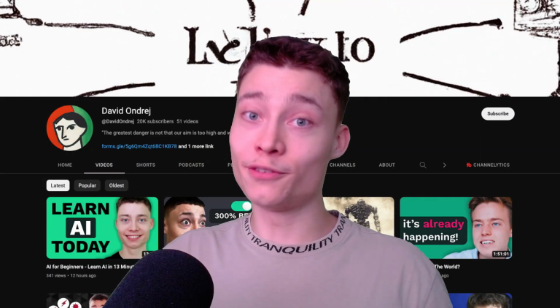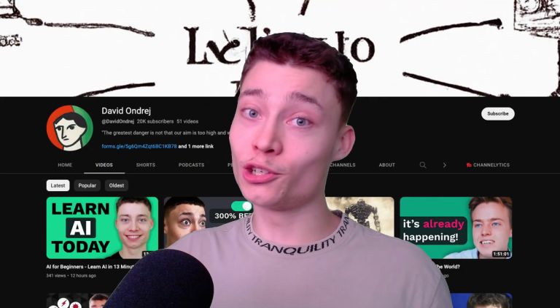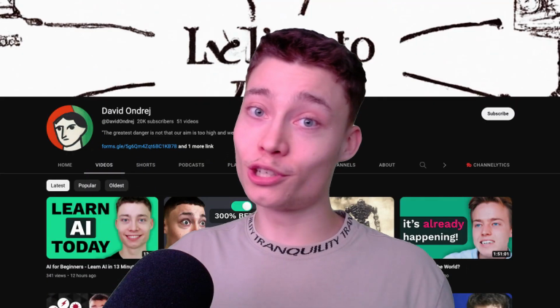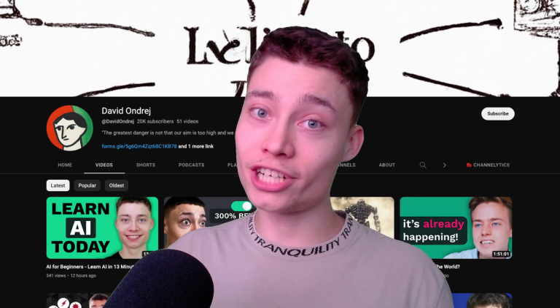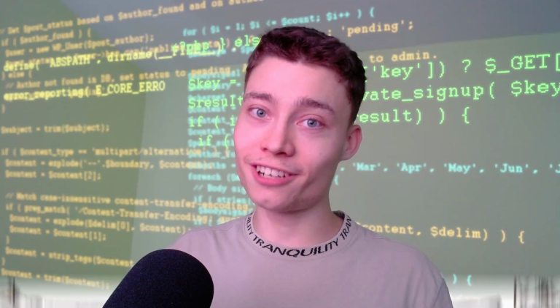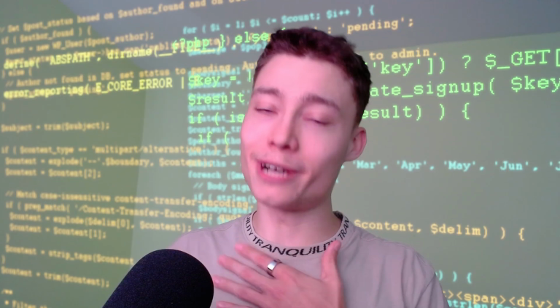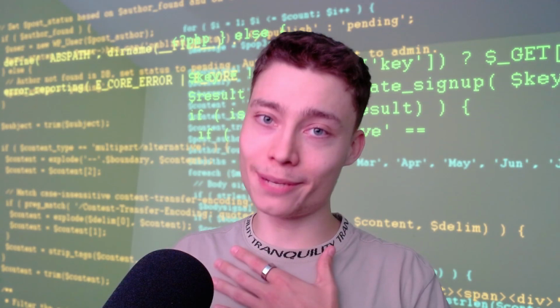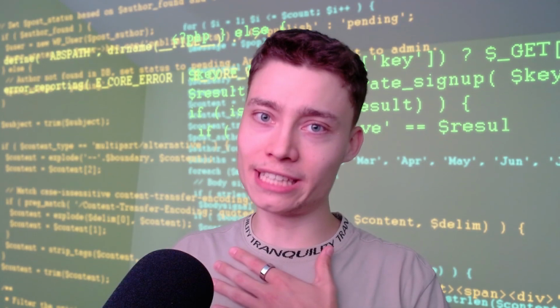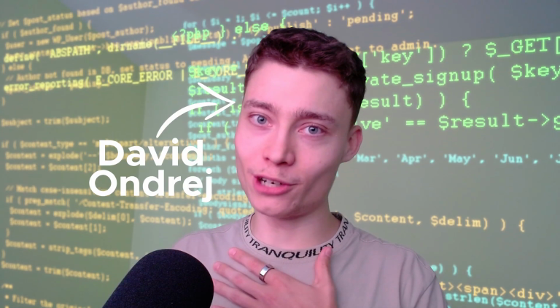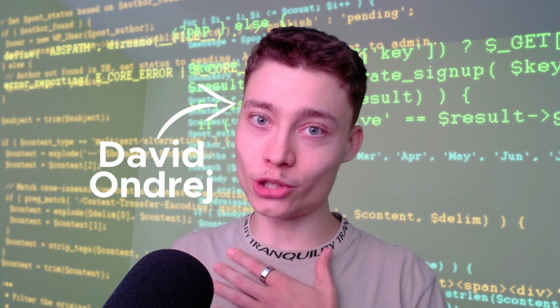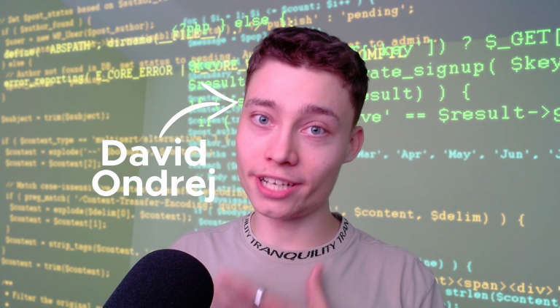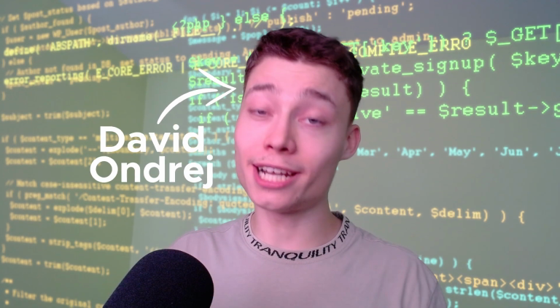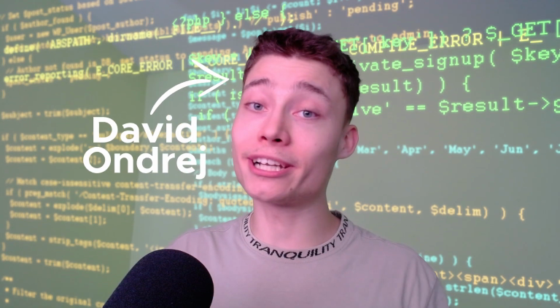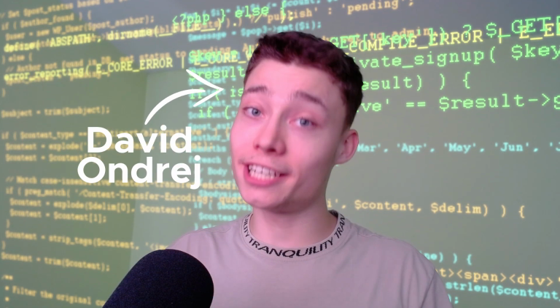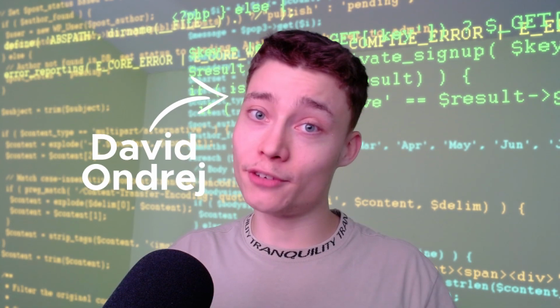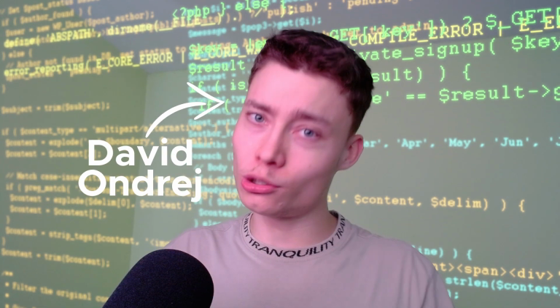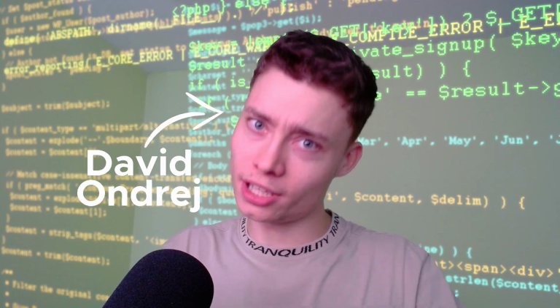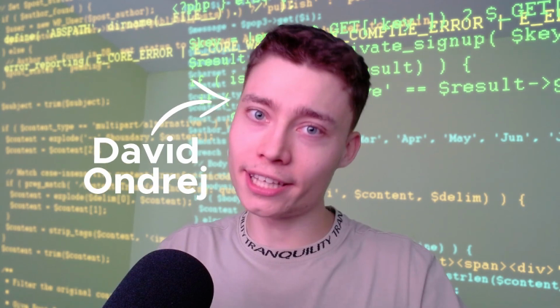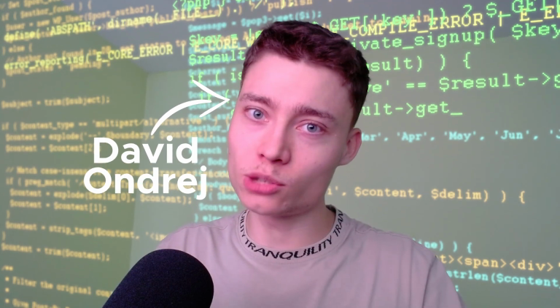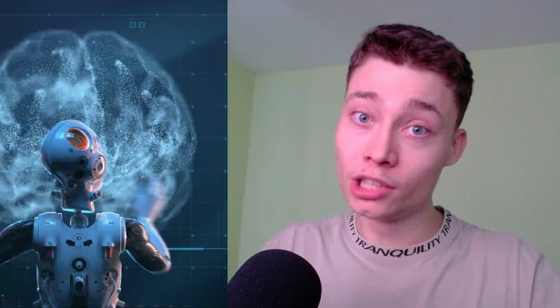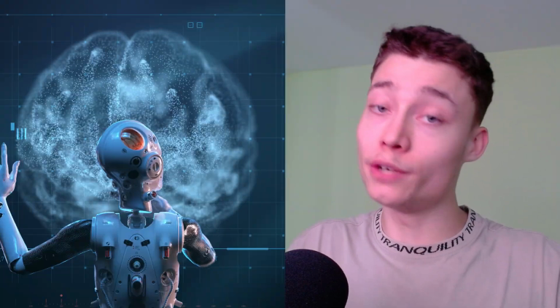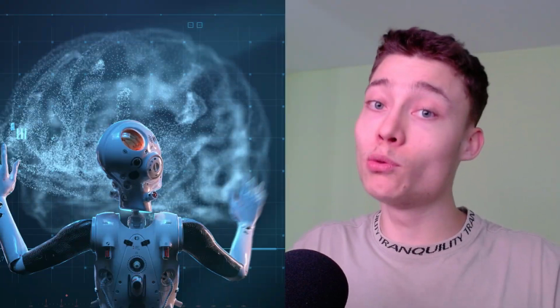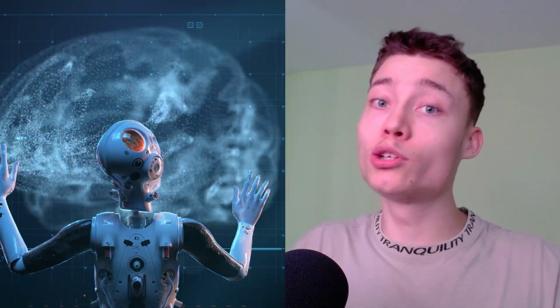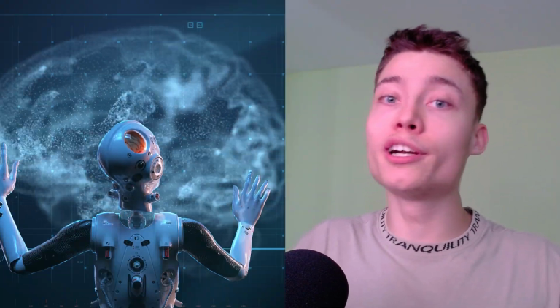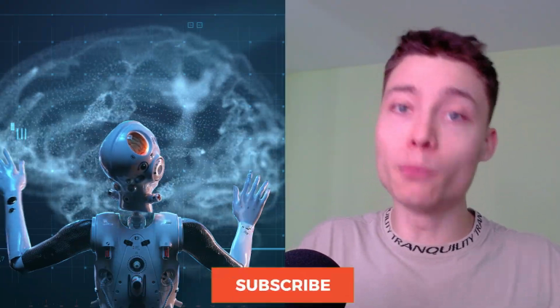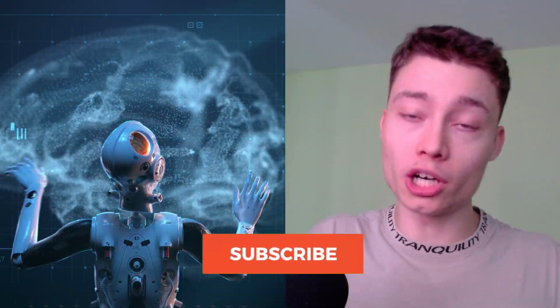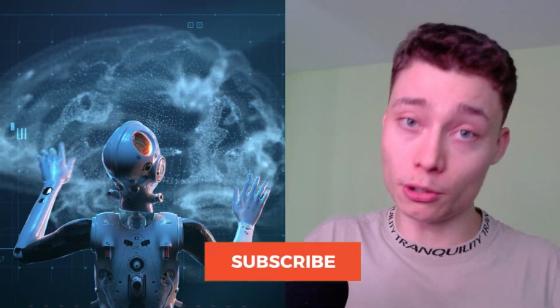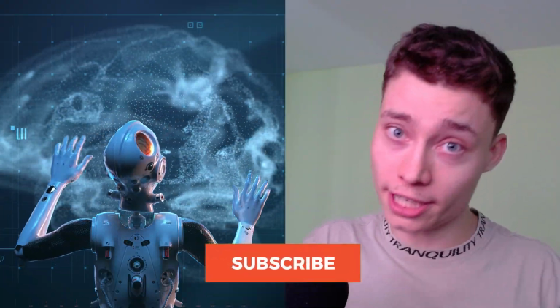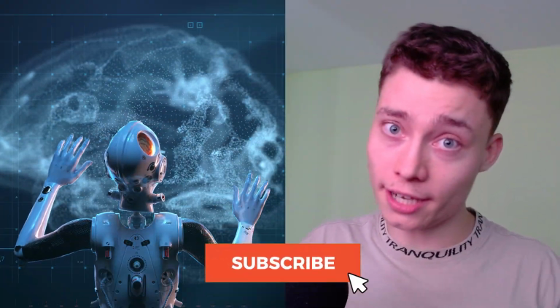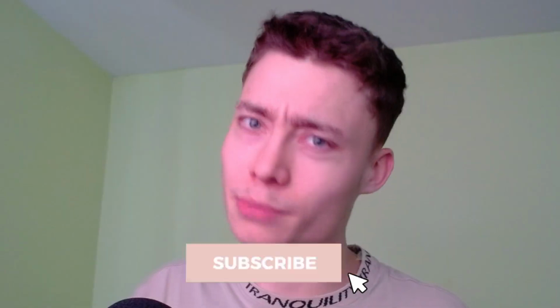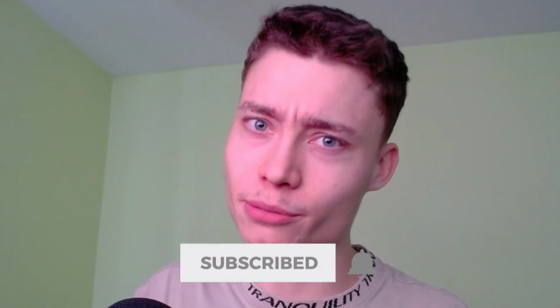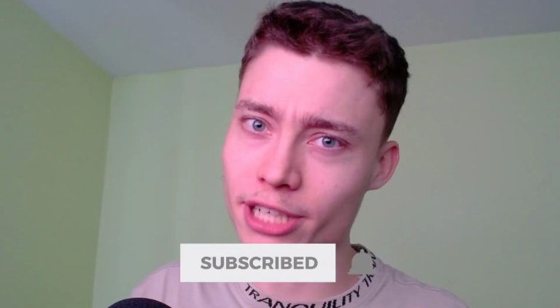If you're new to the channel, my name is David Andre and I make AI videos like this one. So if you want to learn more about AI, please subscribe.